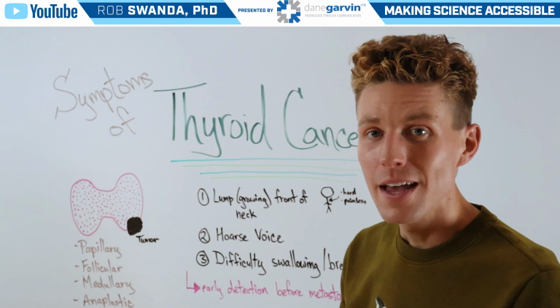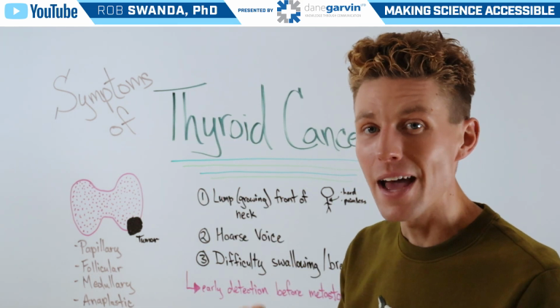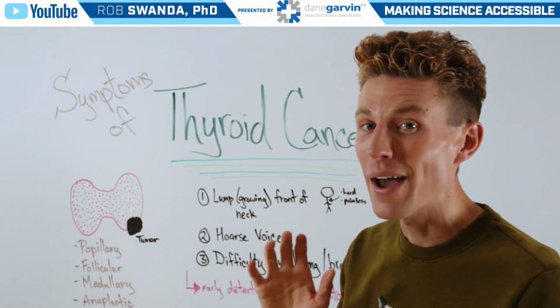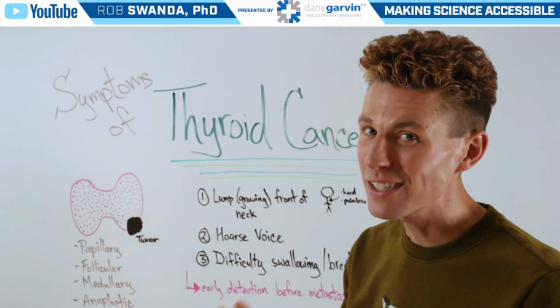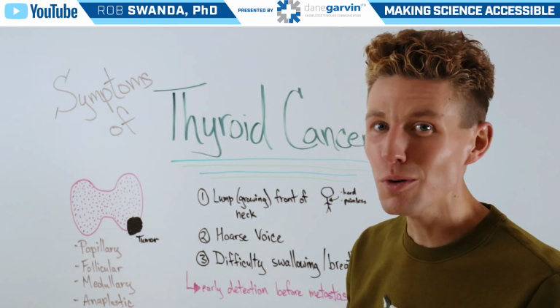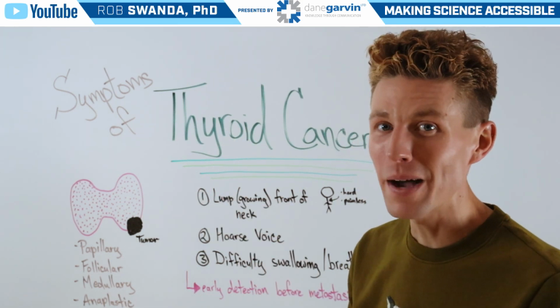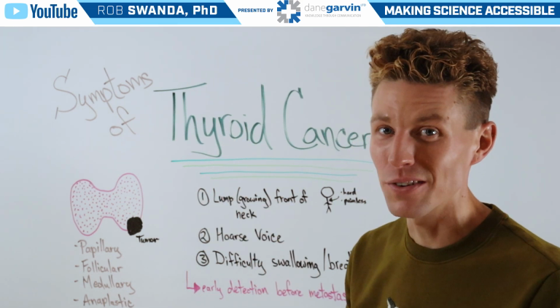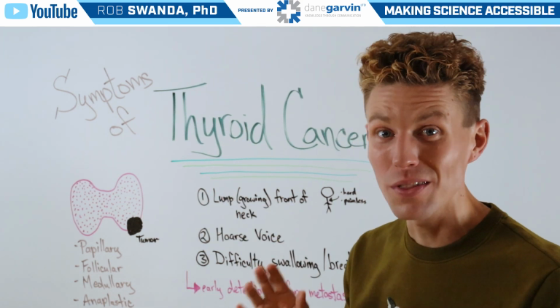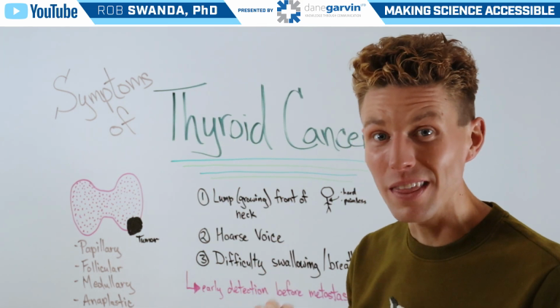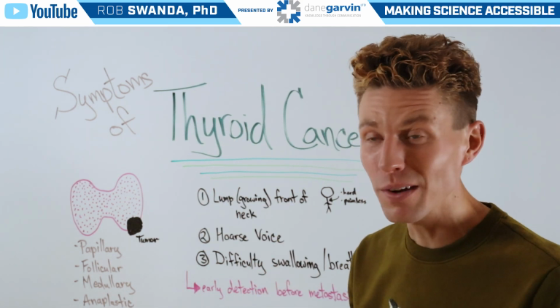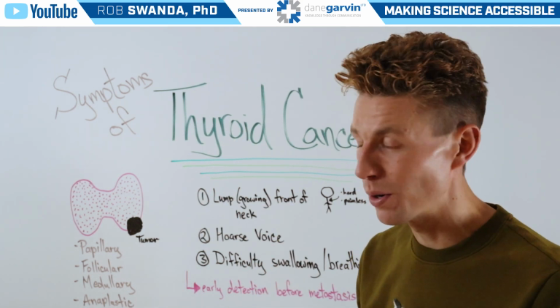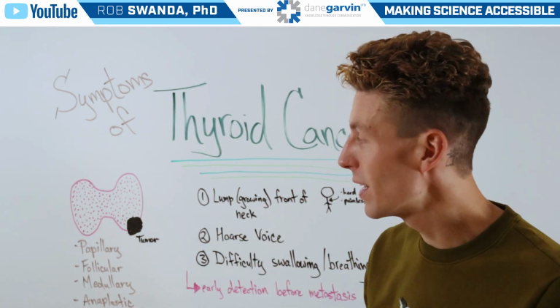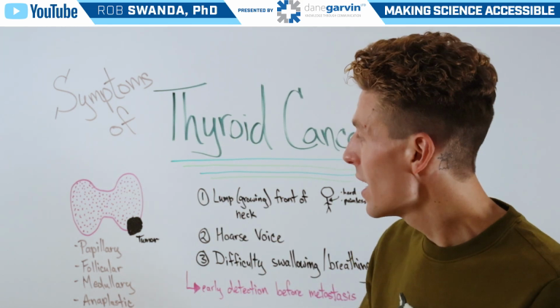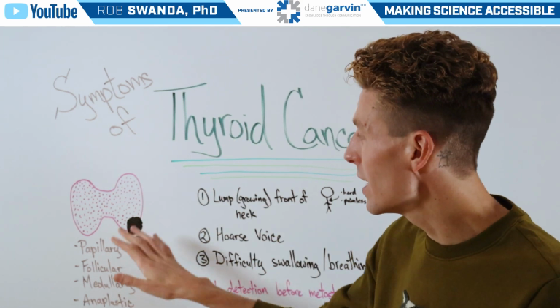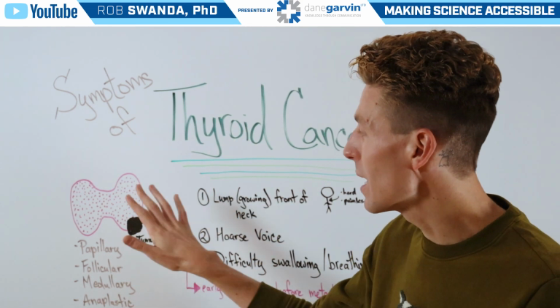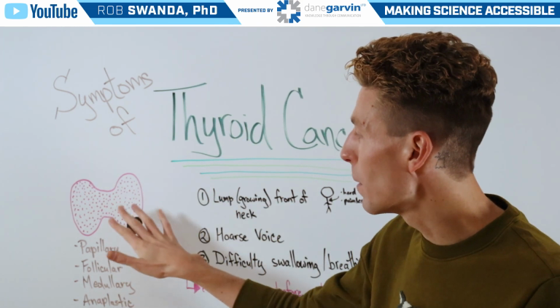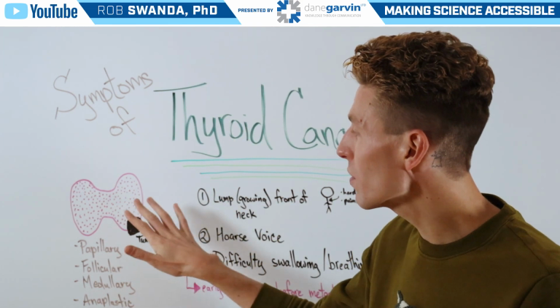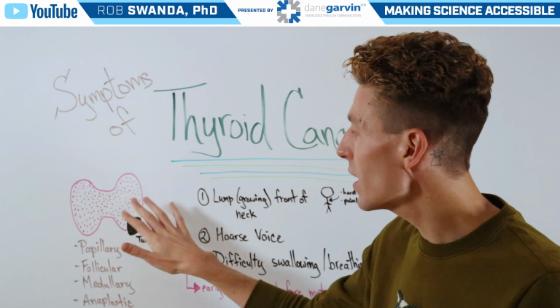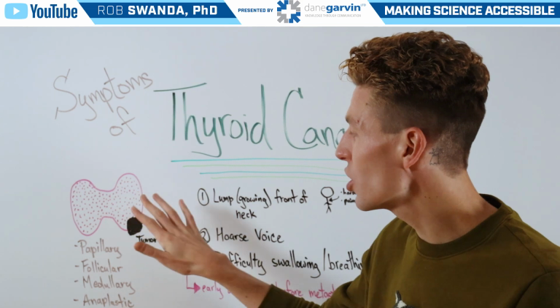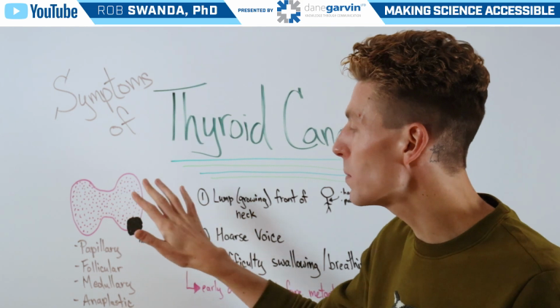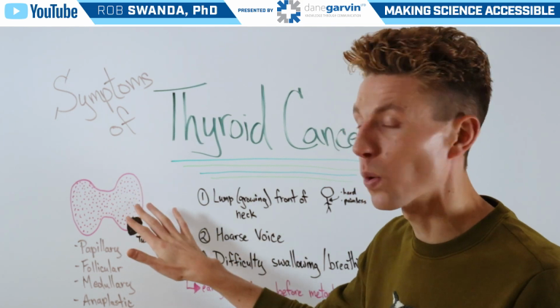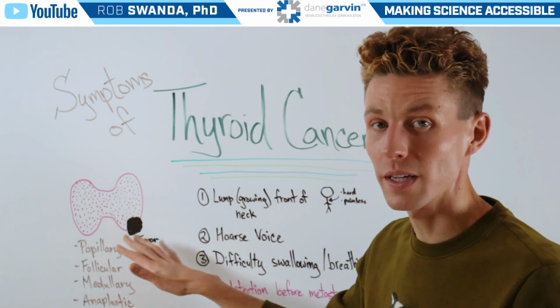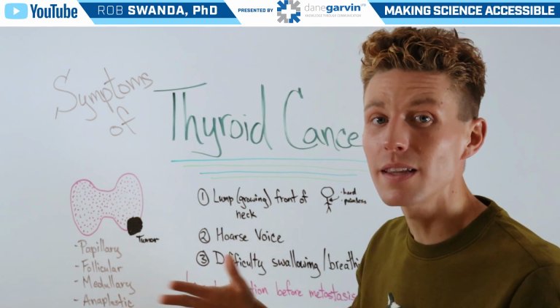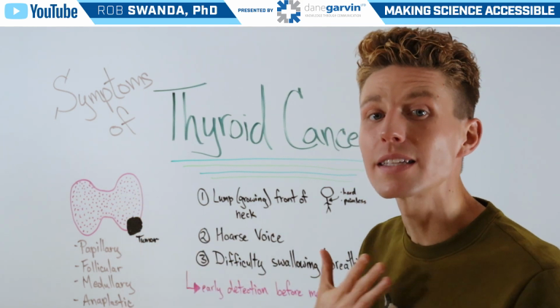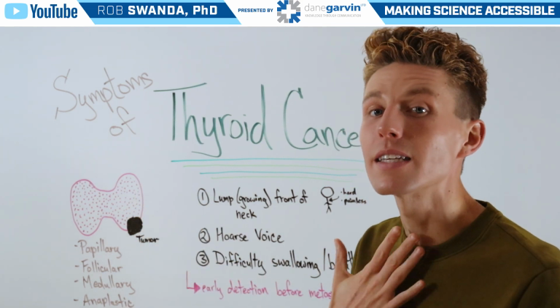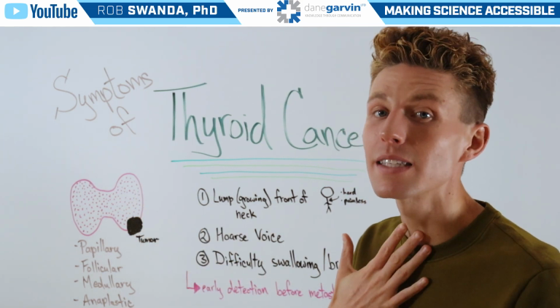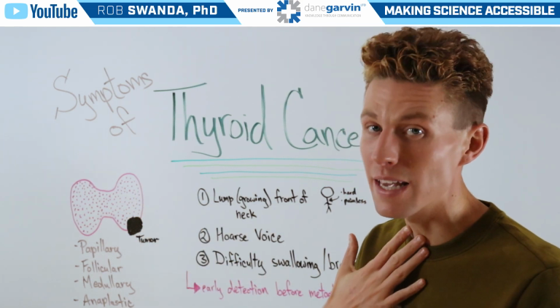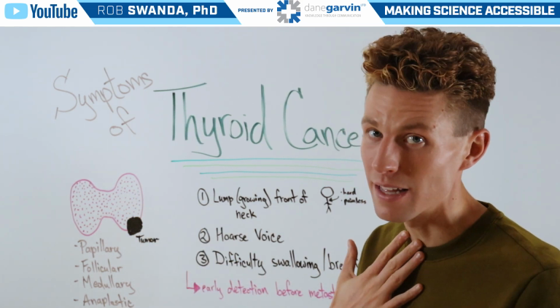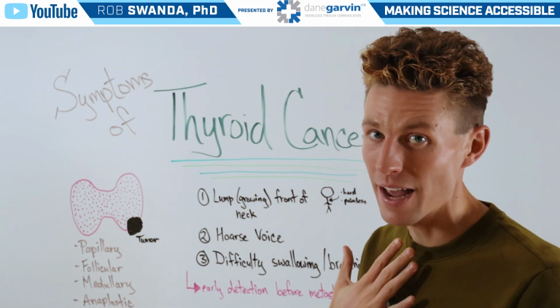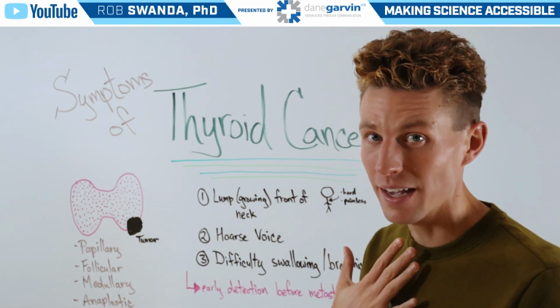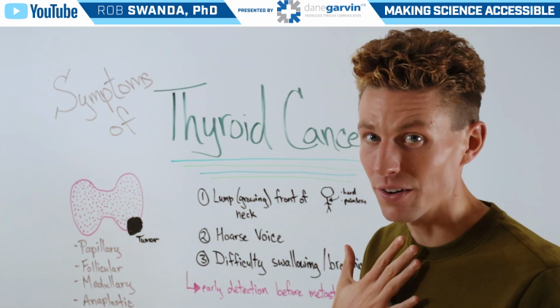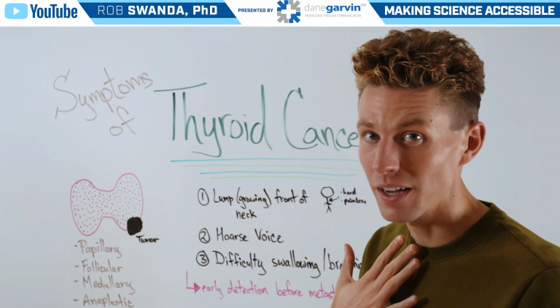Now as a reminder, the thyroid is a butterfly-shaped organ that sits in the neck area.